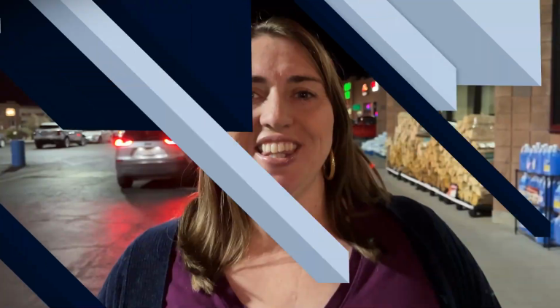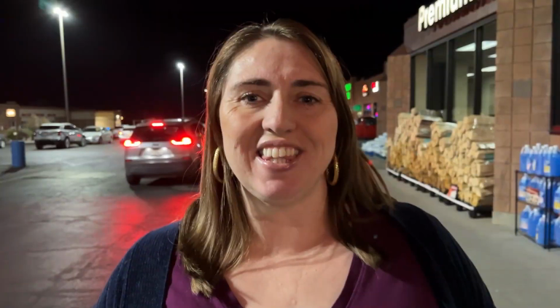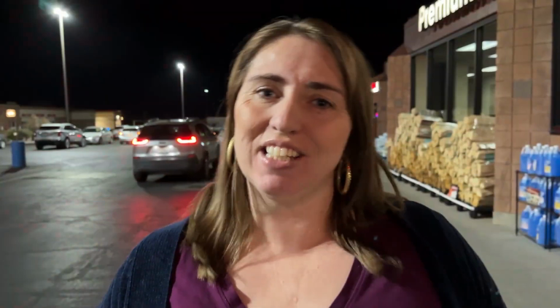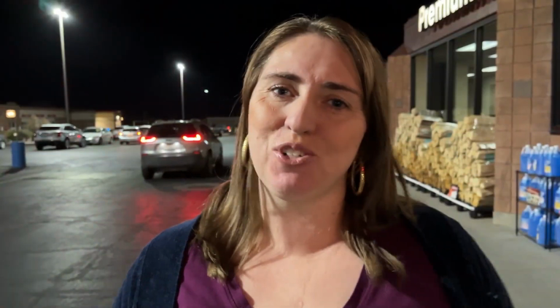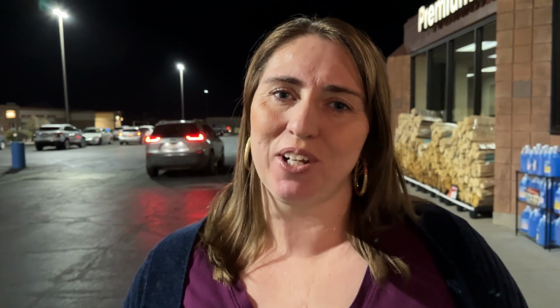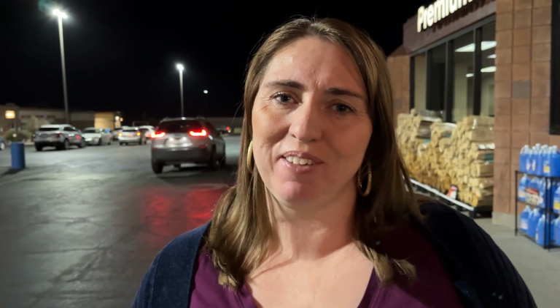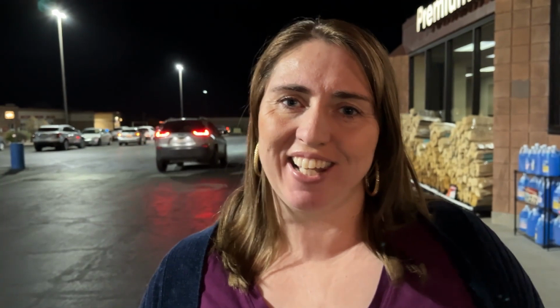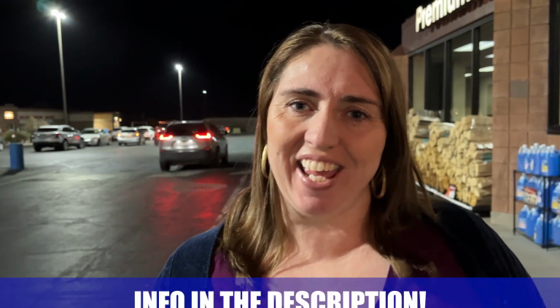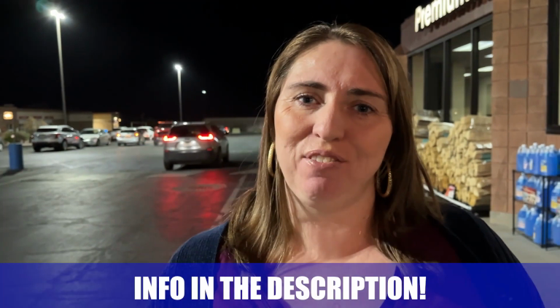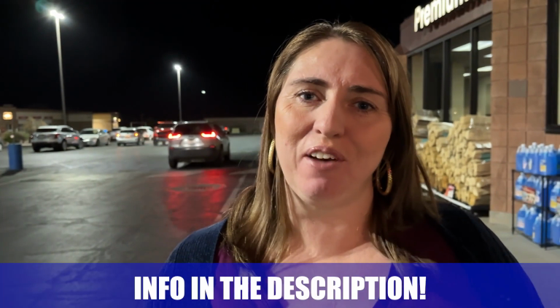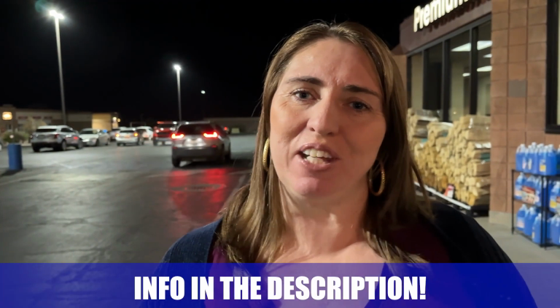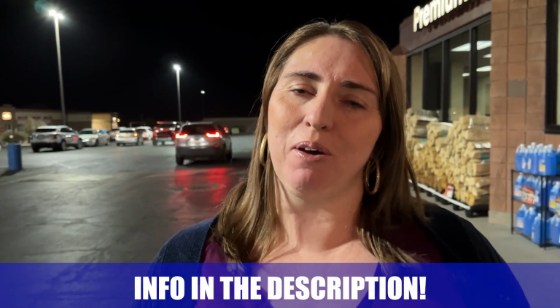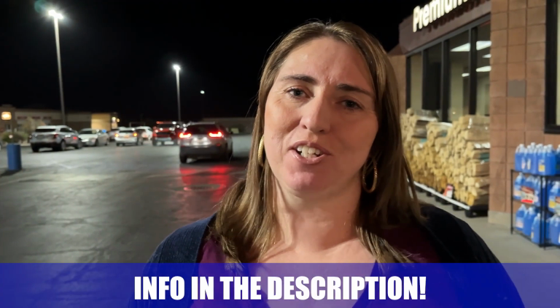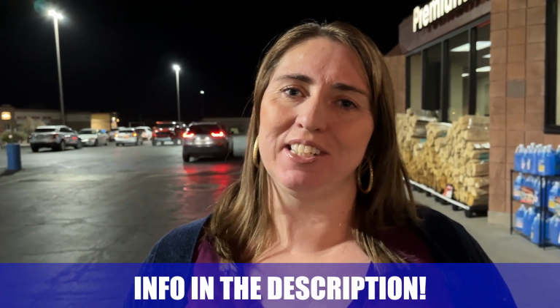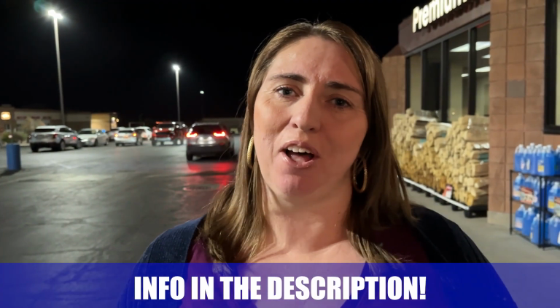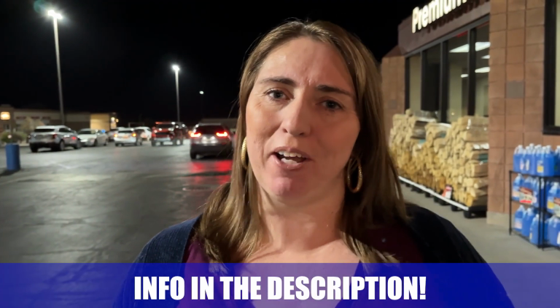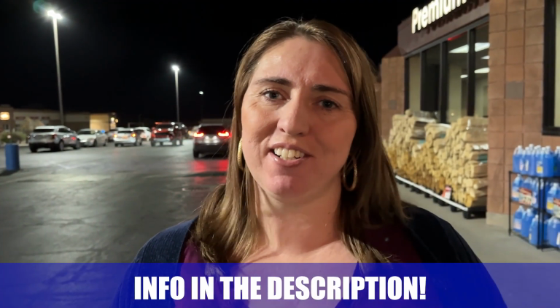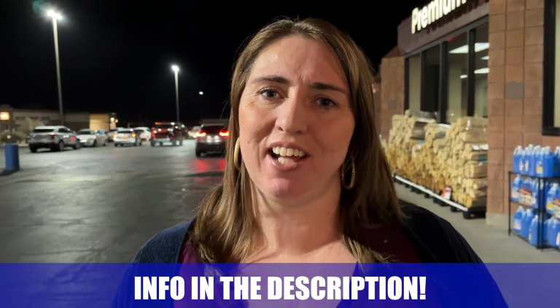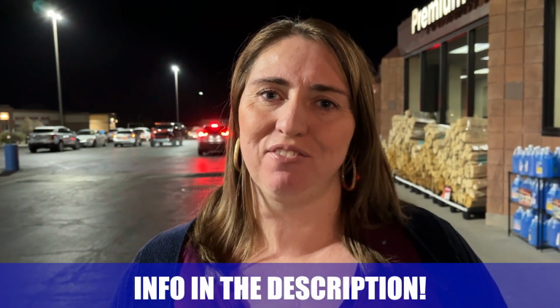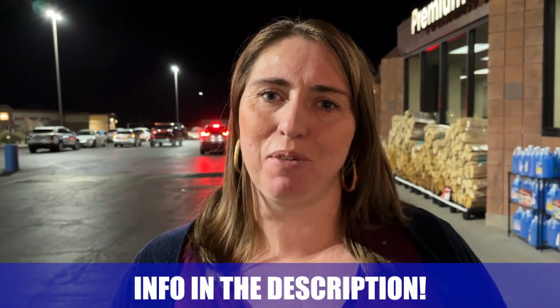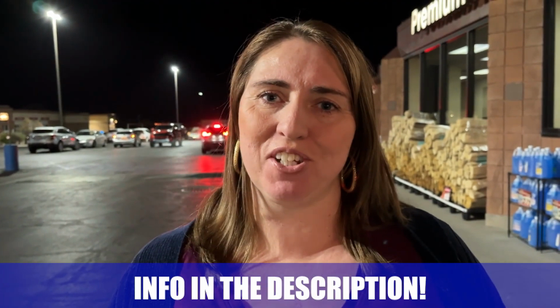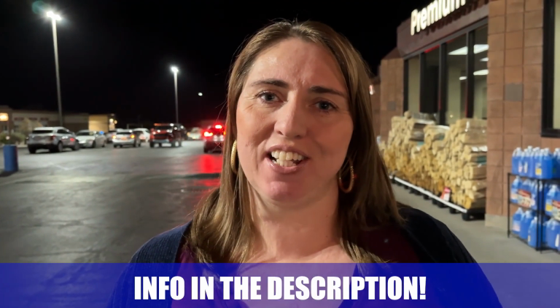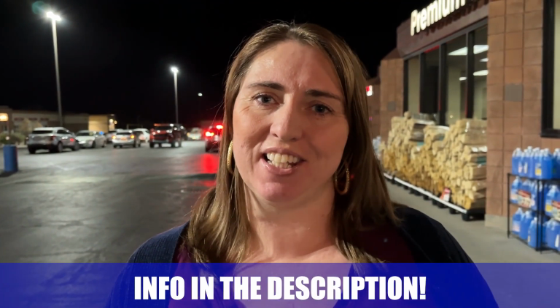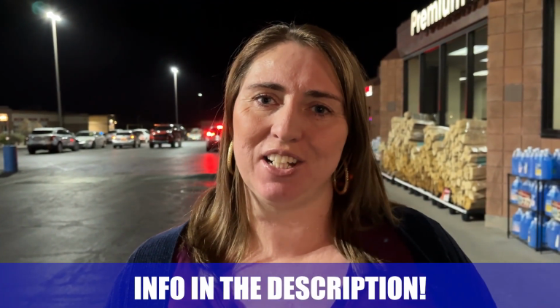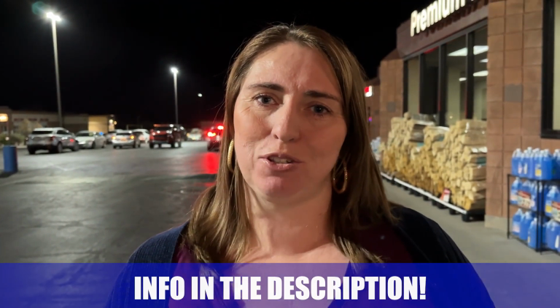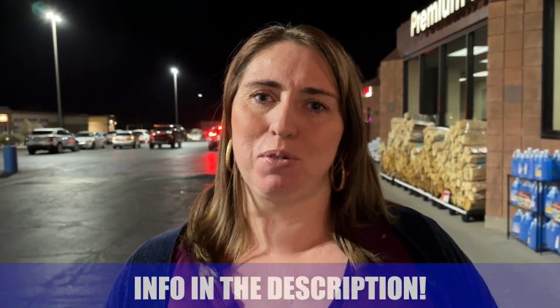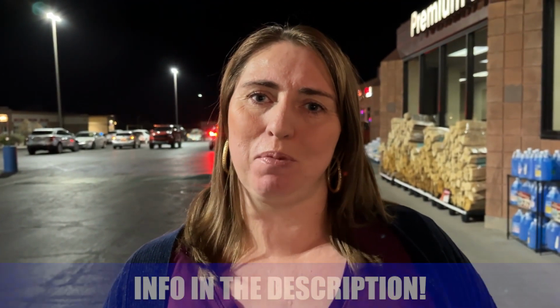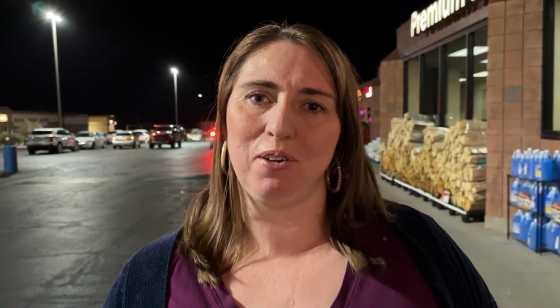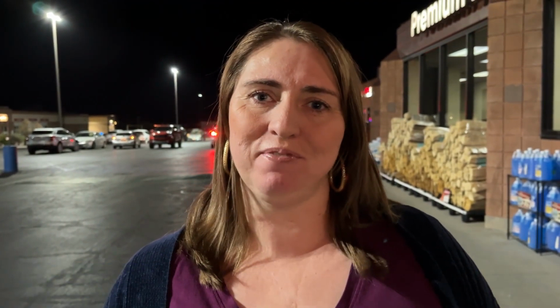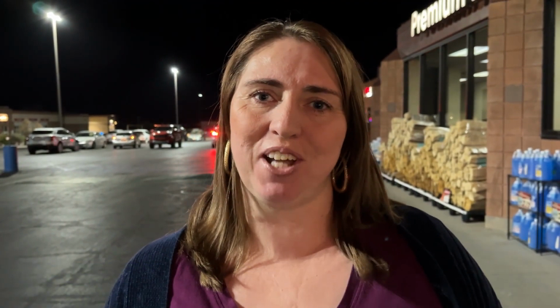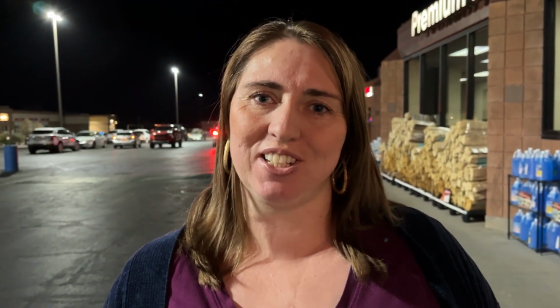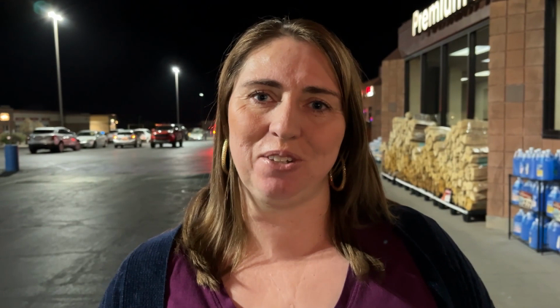Thanks for joining me today. If you have any questions, all my contact information is in the description below. Talk to you soon!